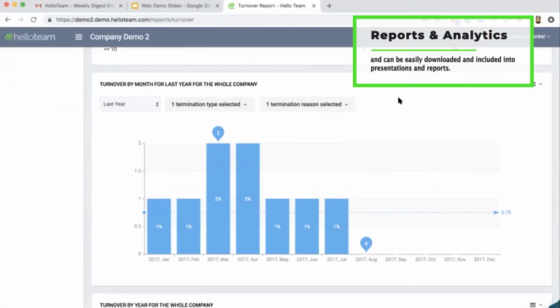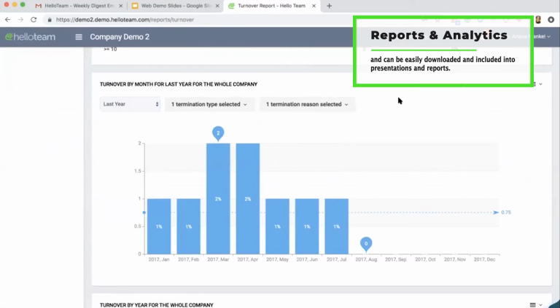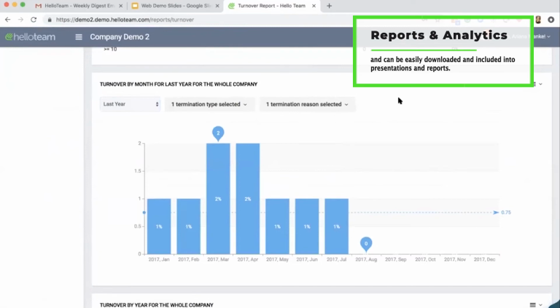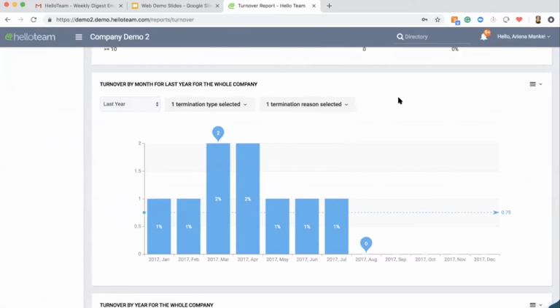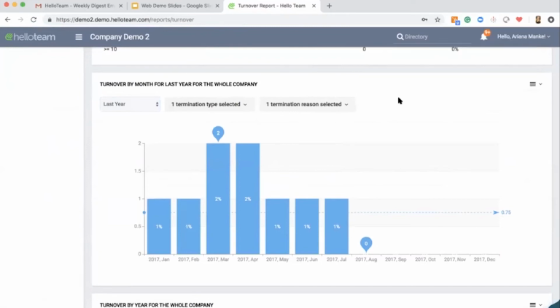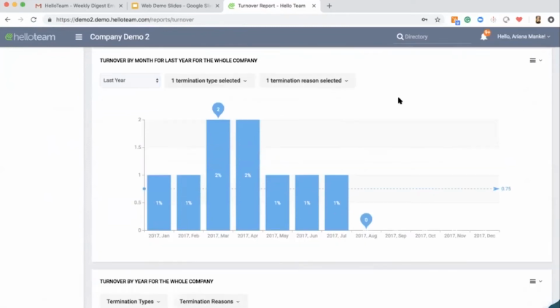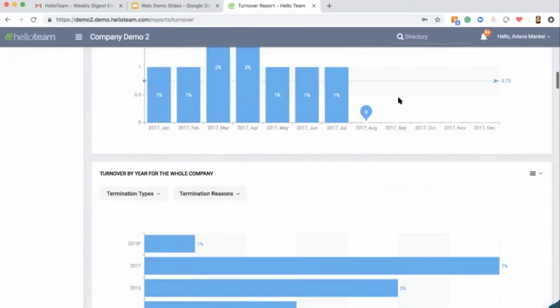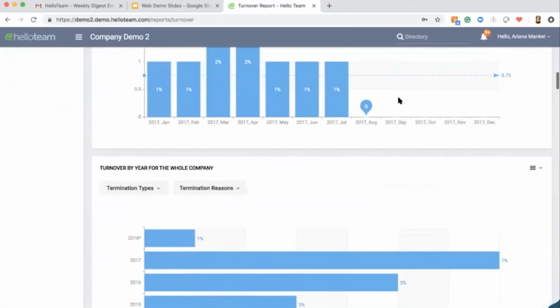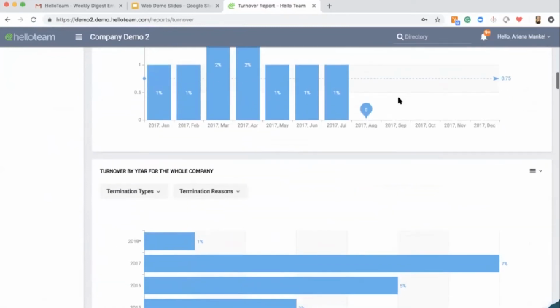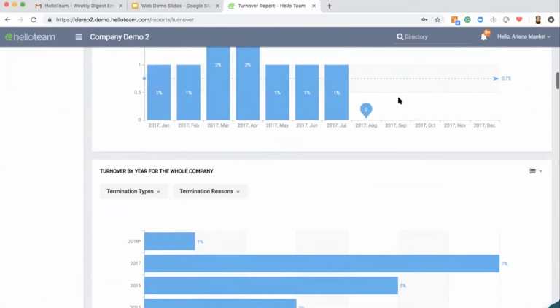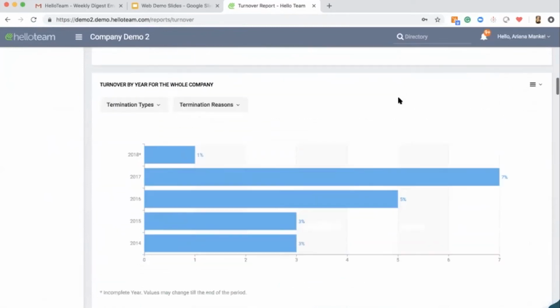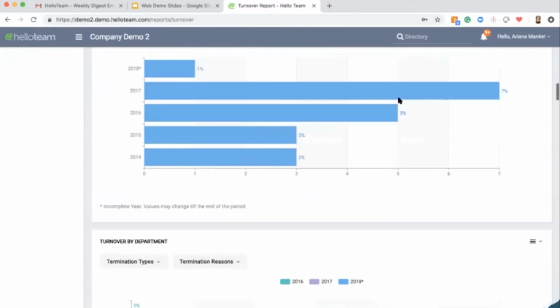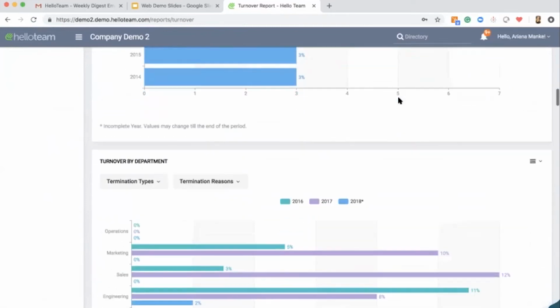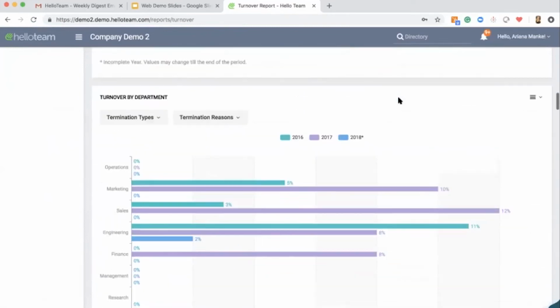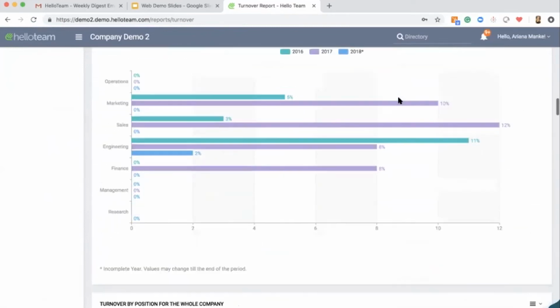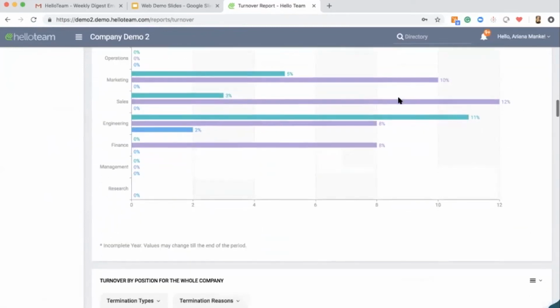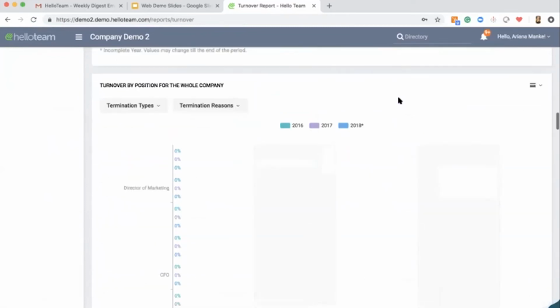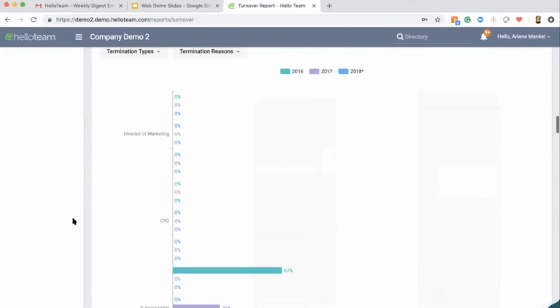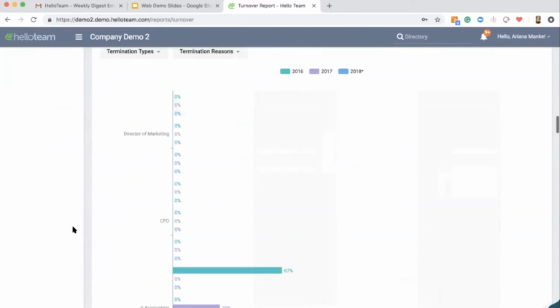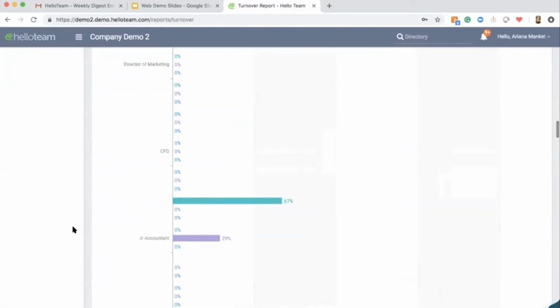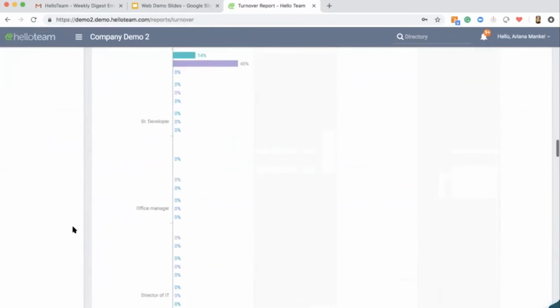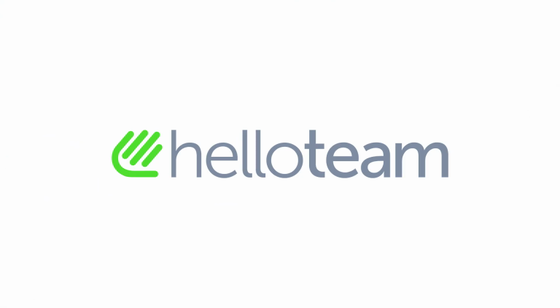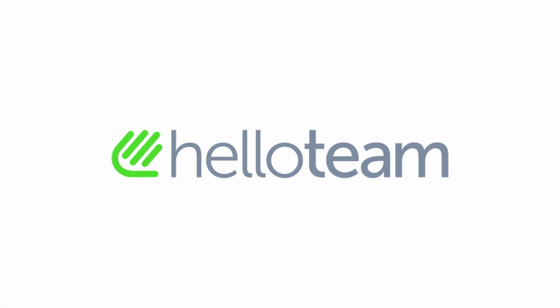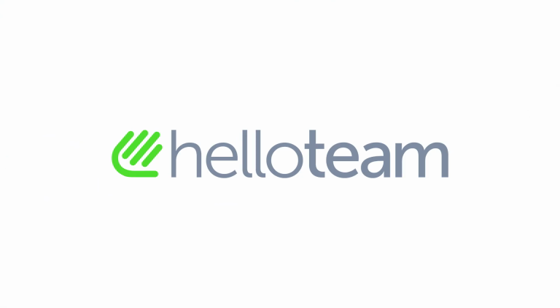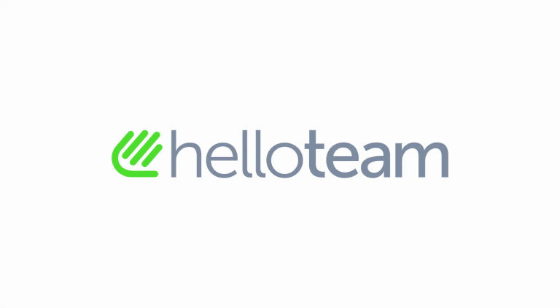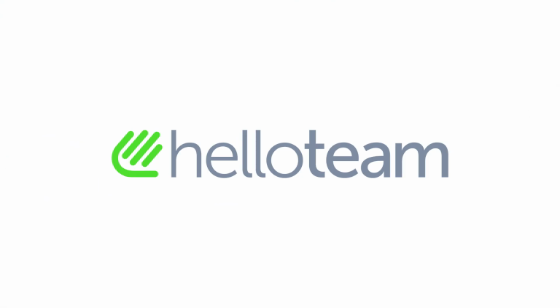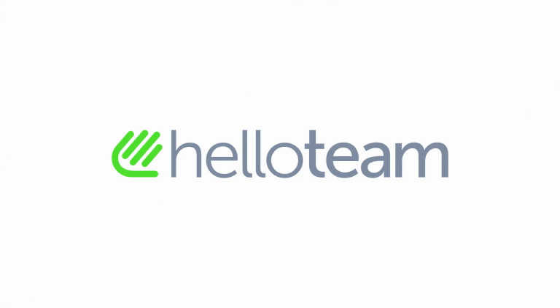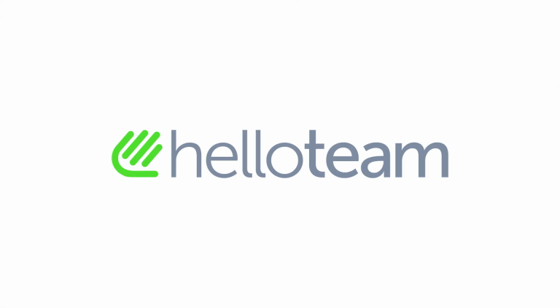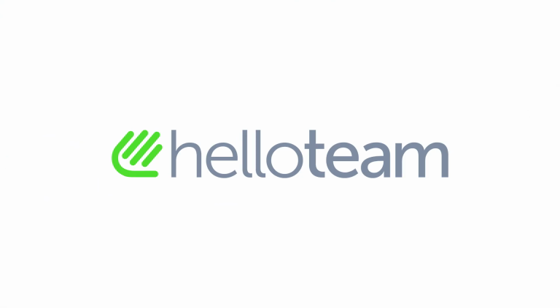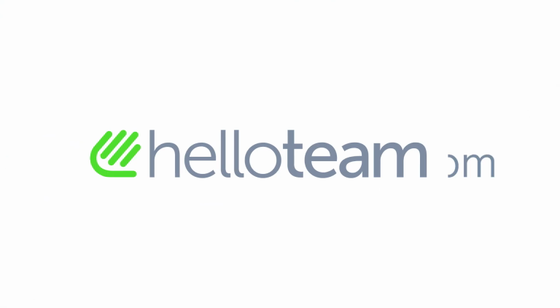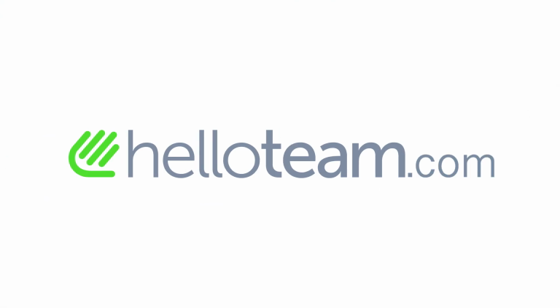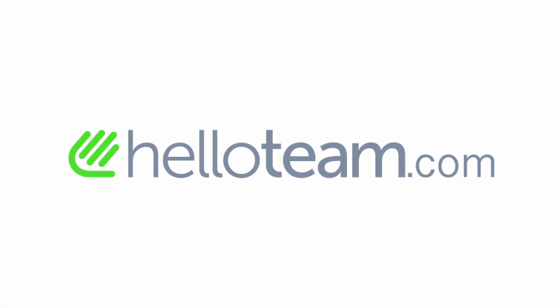Are you interested in seeing how Hello Team could re-energize your workforce? Get started by visiting helloteam.com.